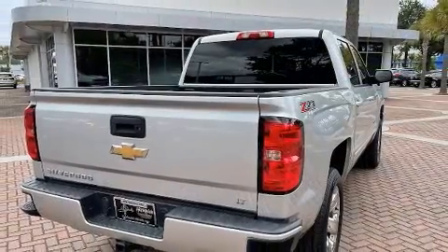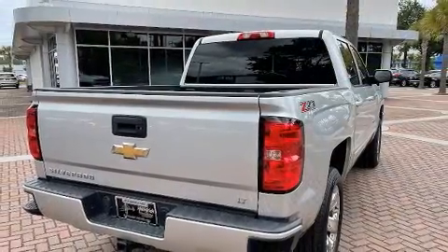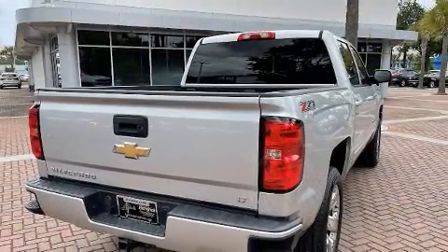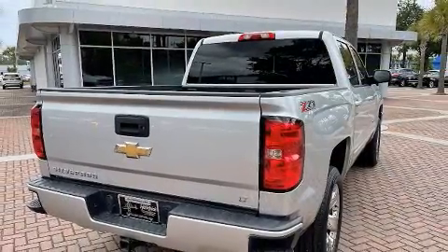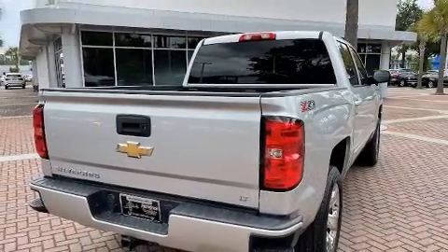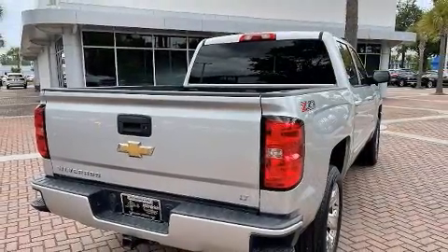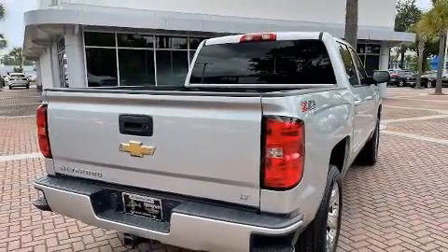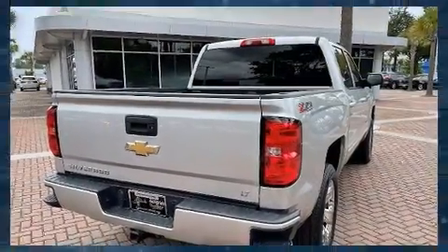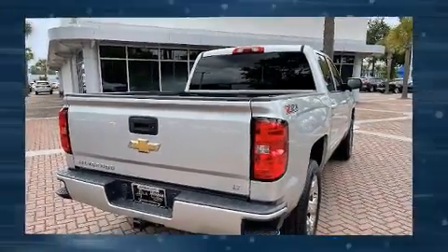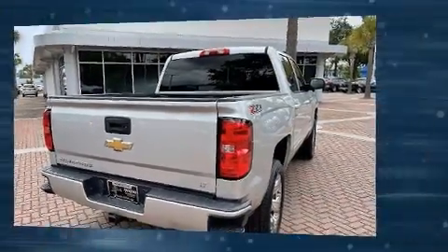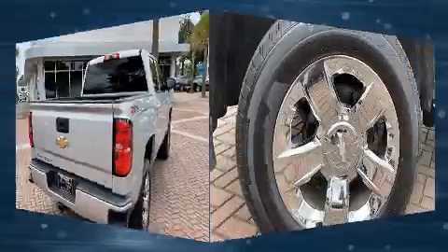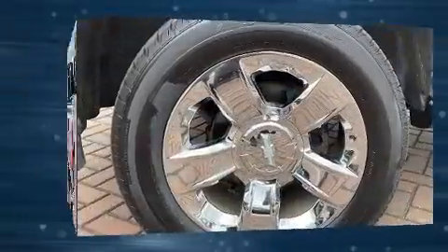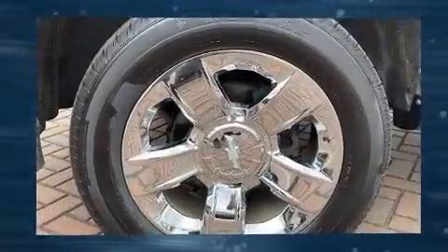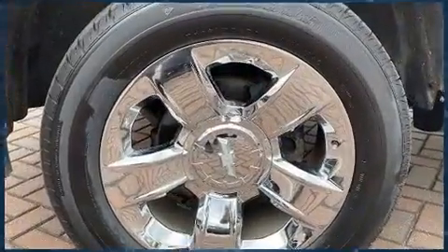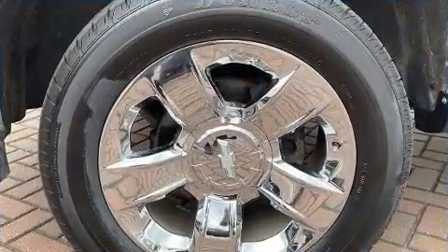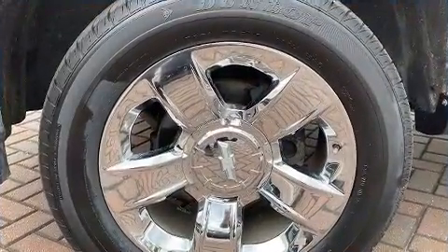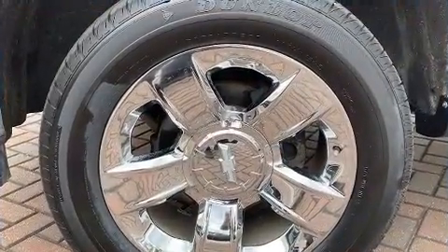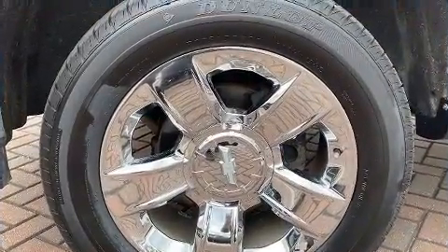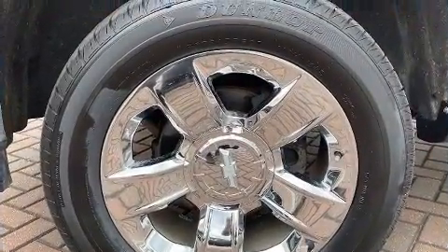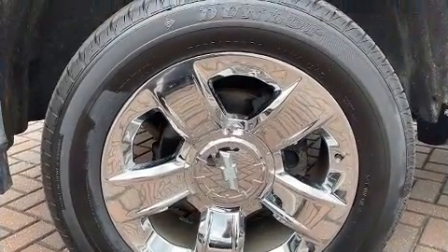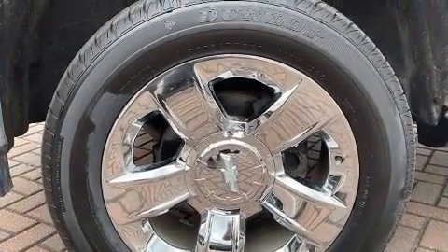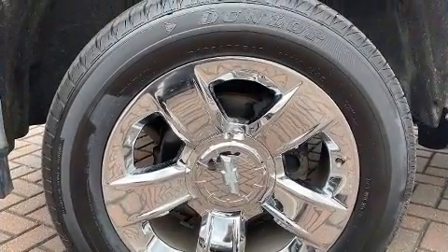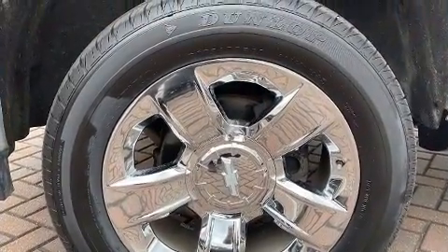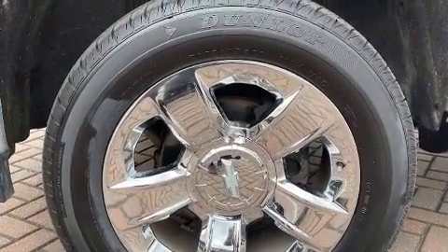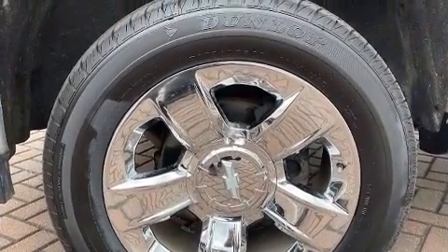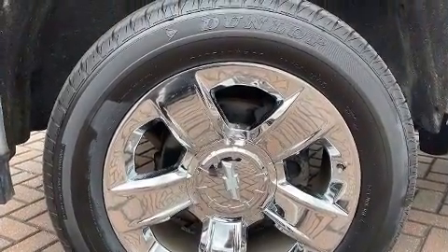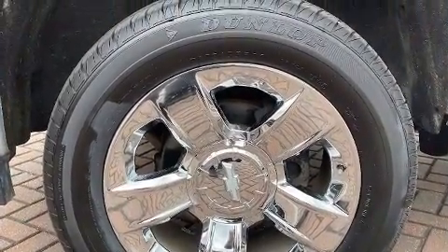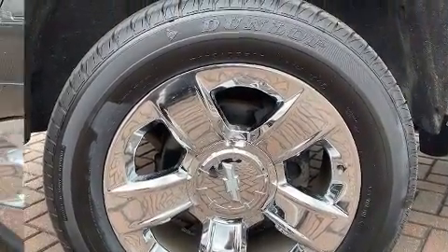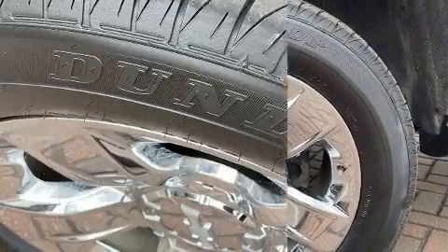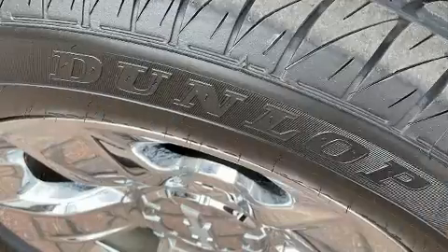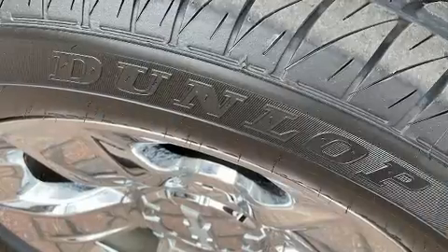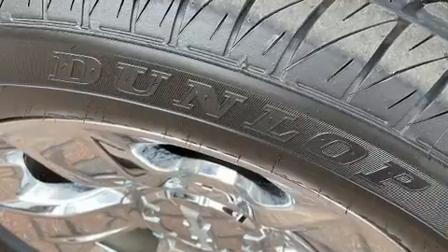Premium sound driven by six speakers provides you and your passengers a sensational audio experience.